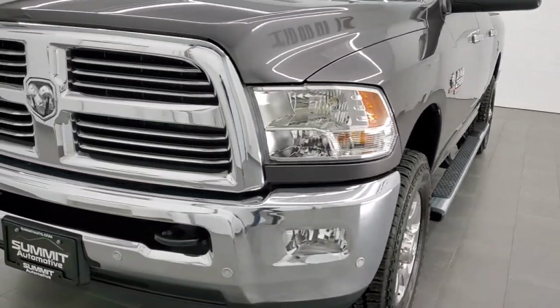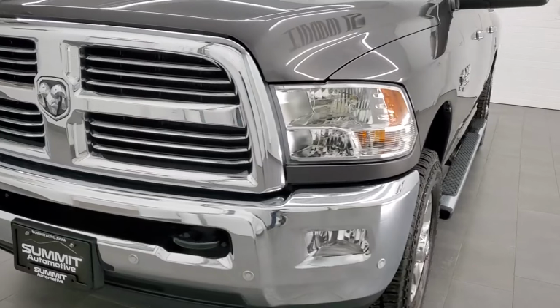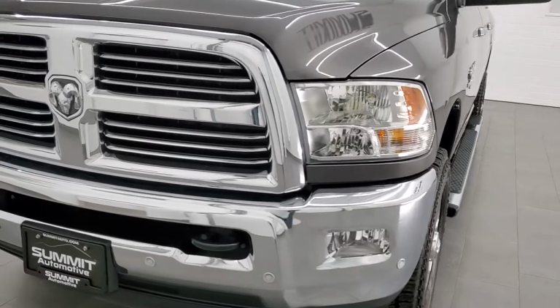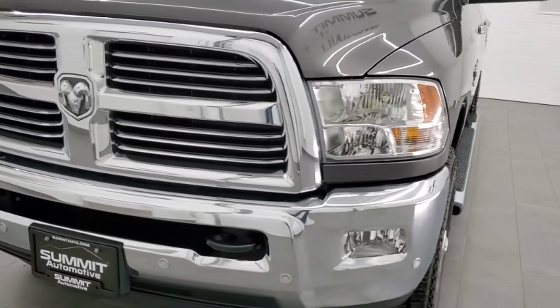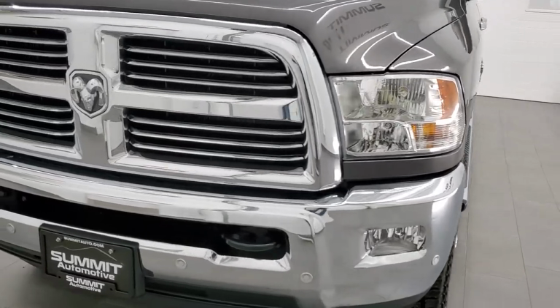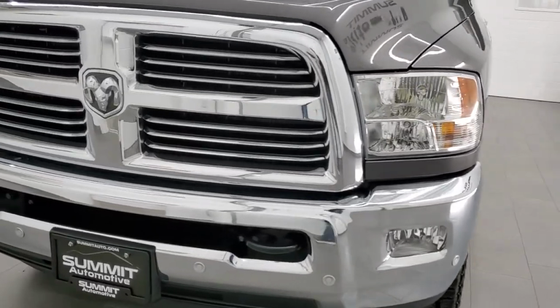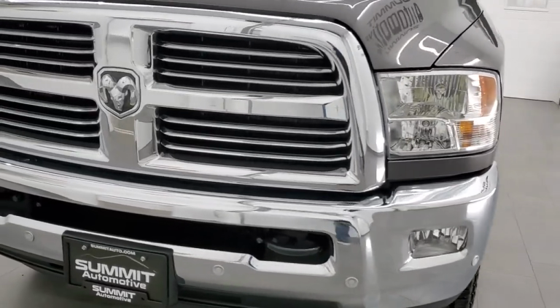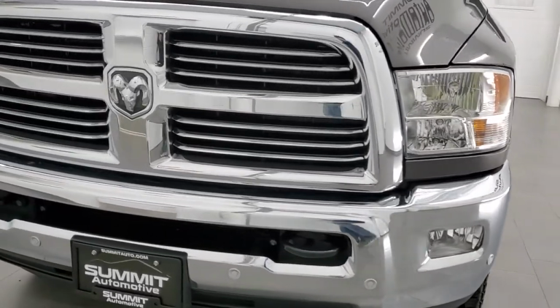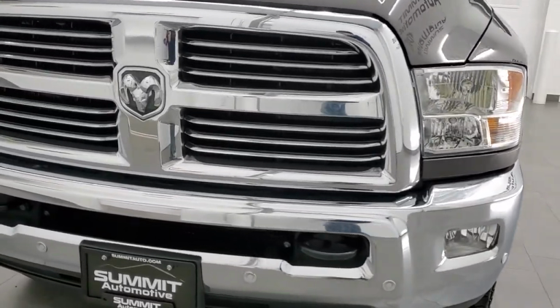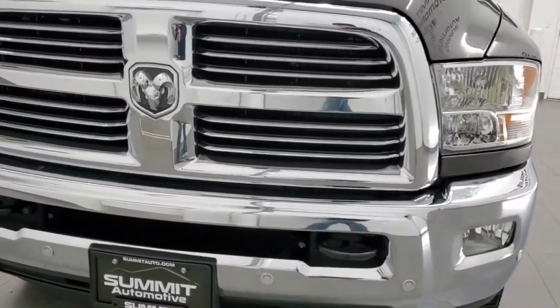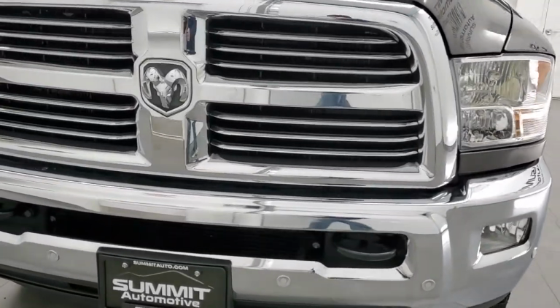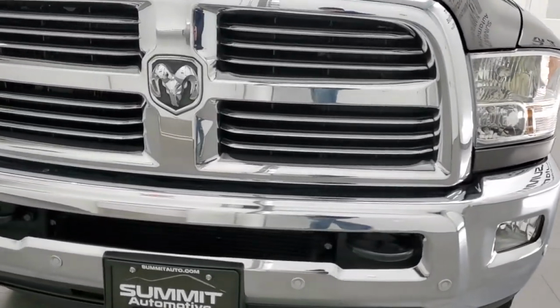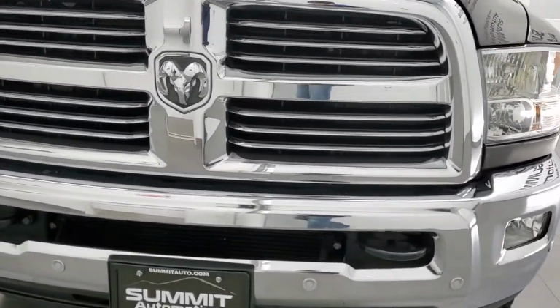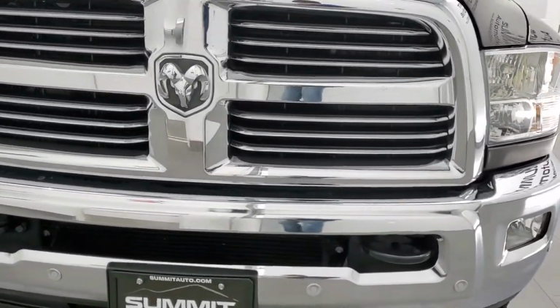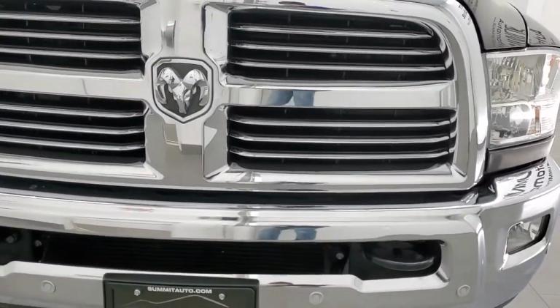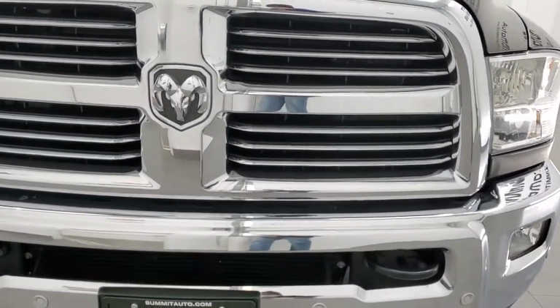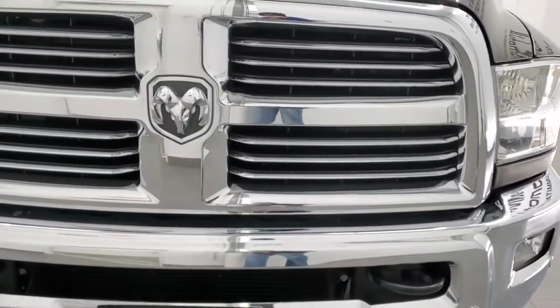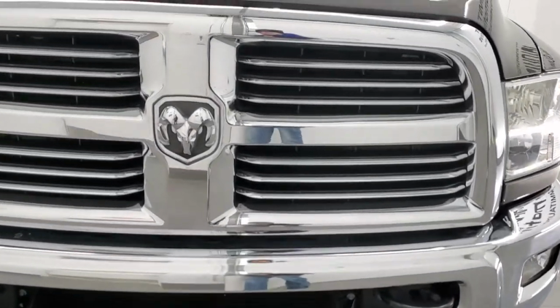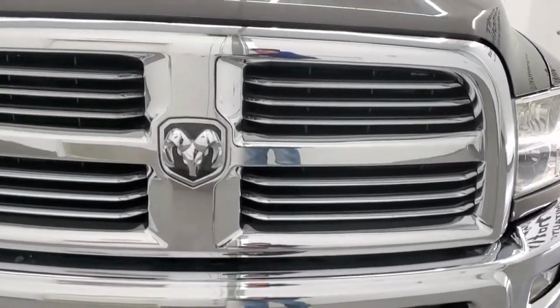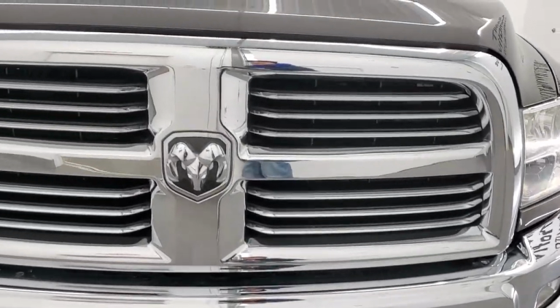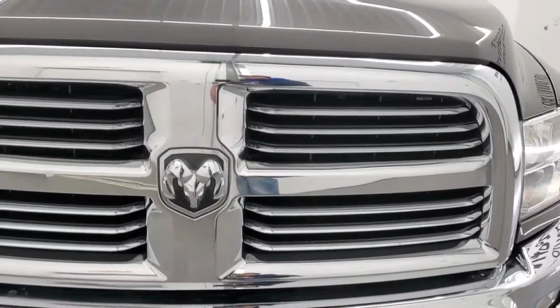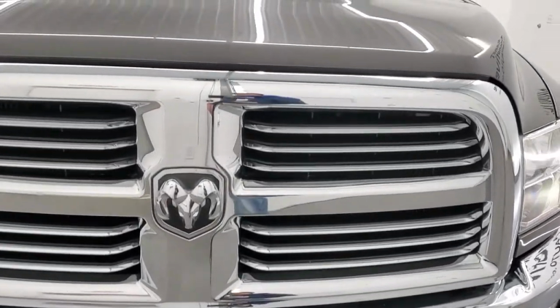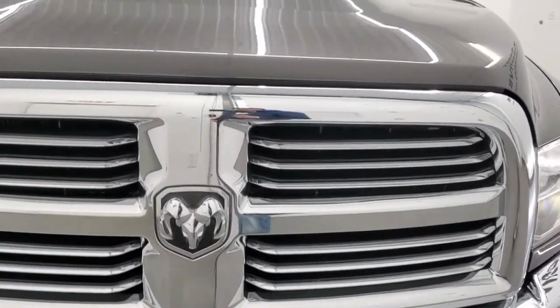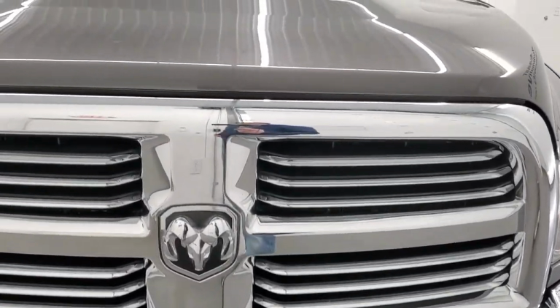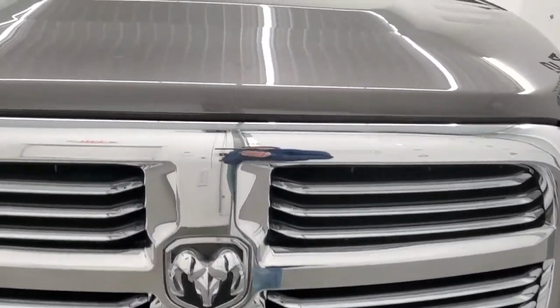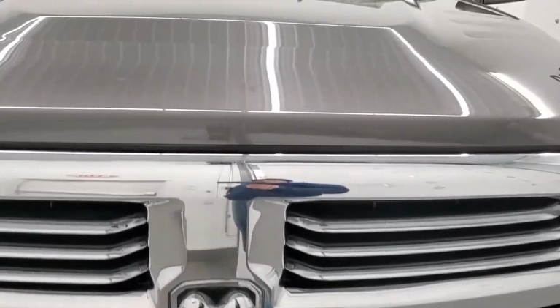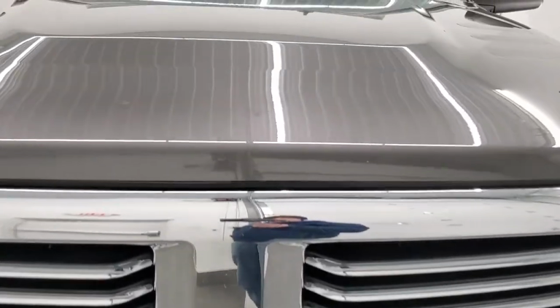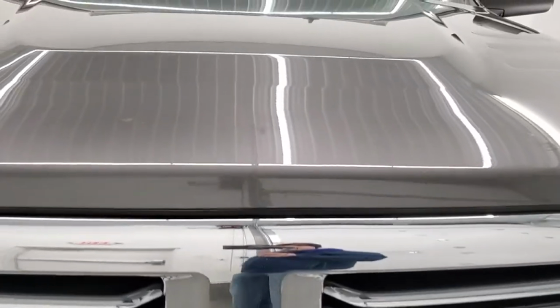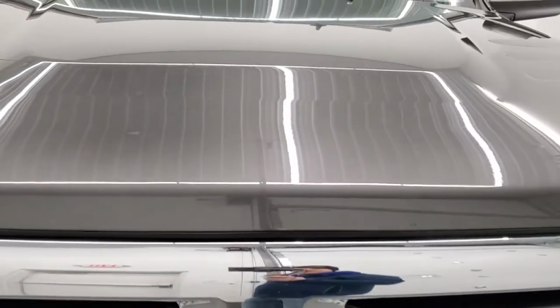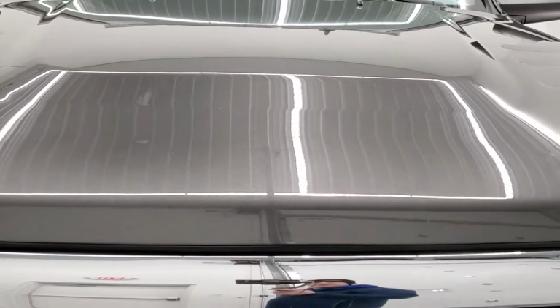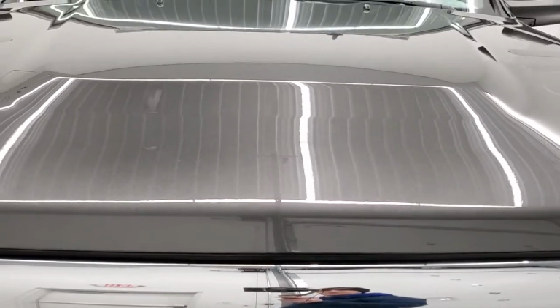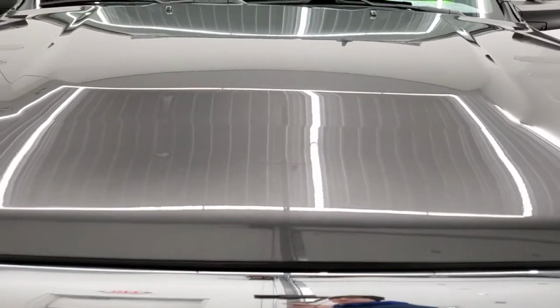We're going to go all the way around, inside, underneath, start it up, and take a look under the hood in this video.